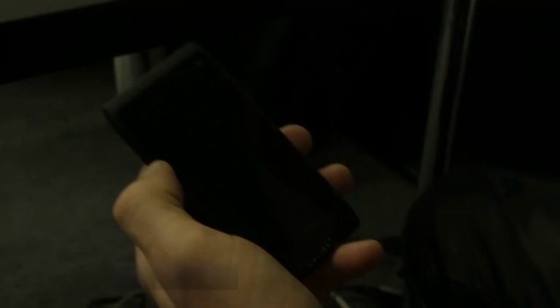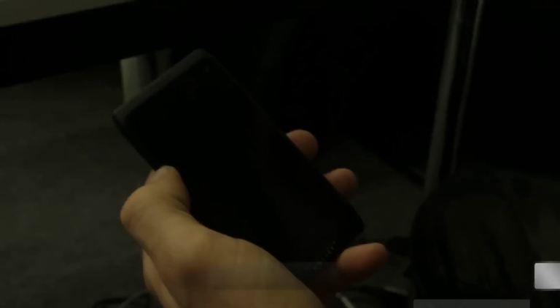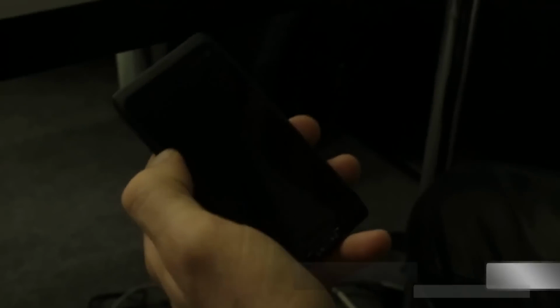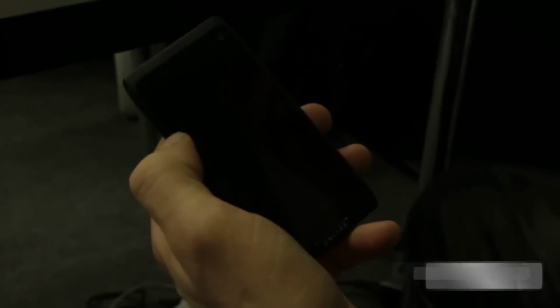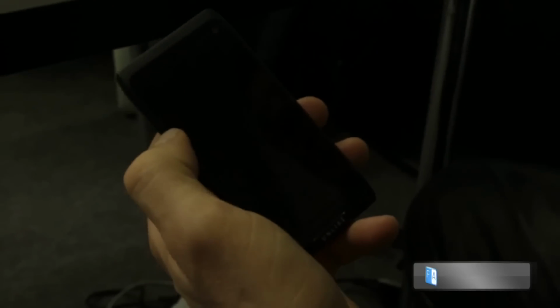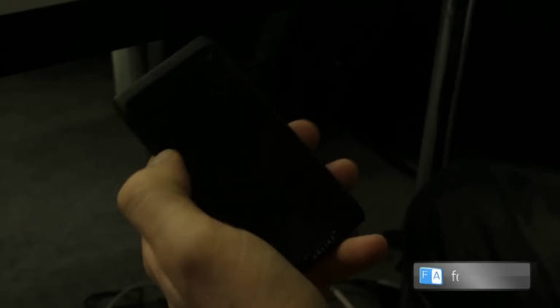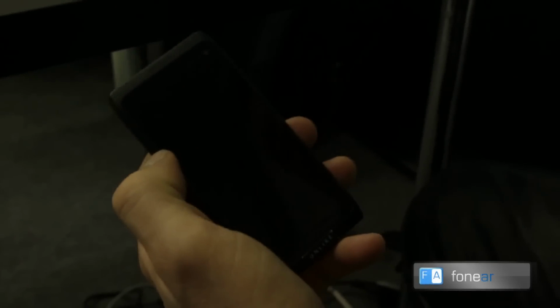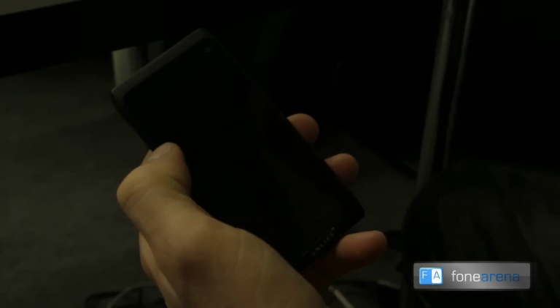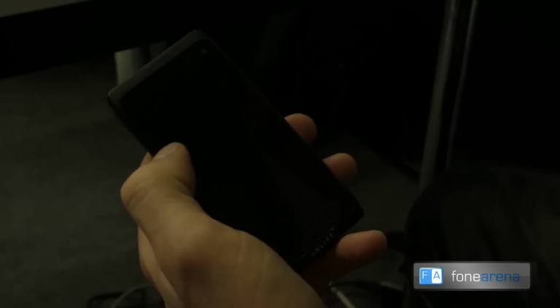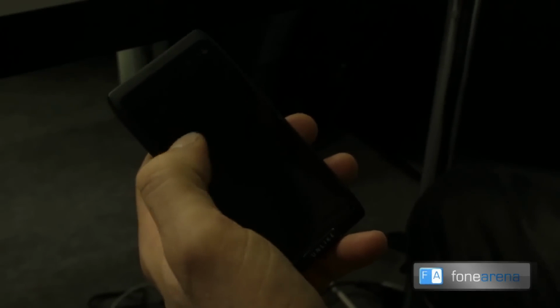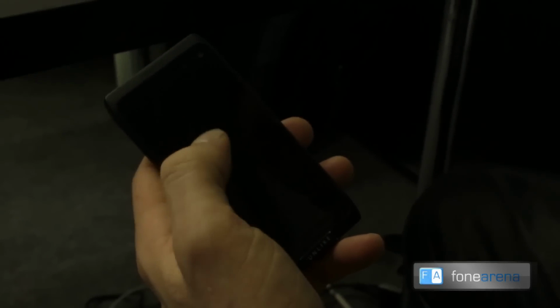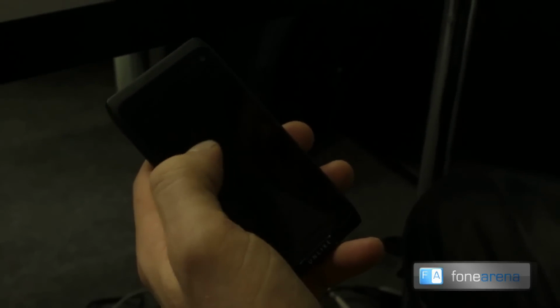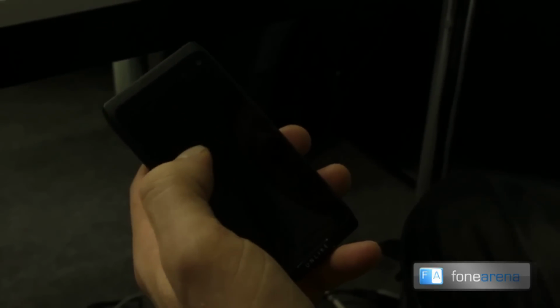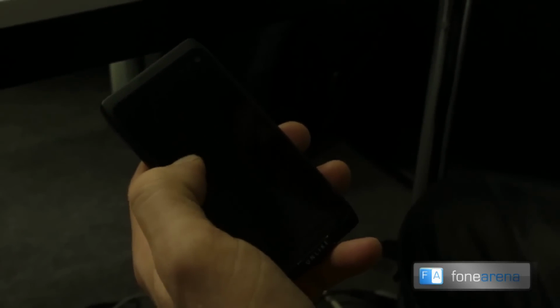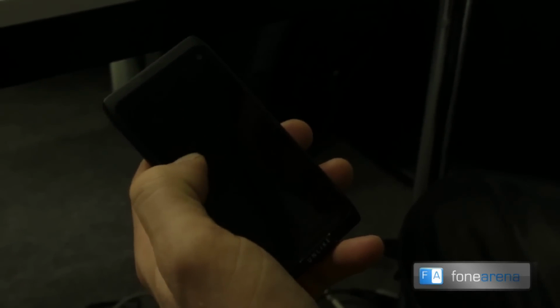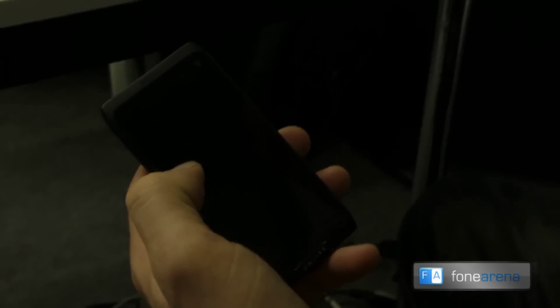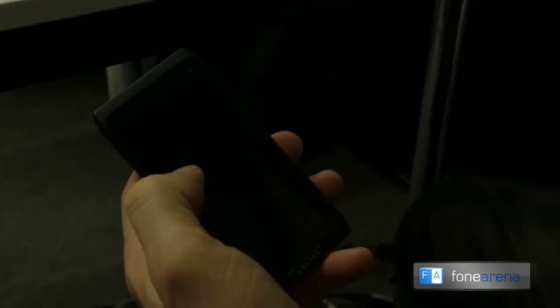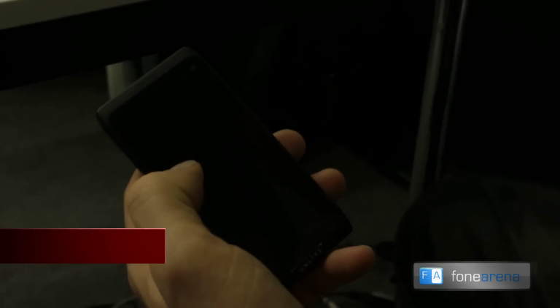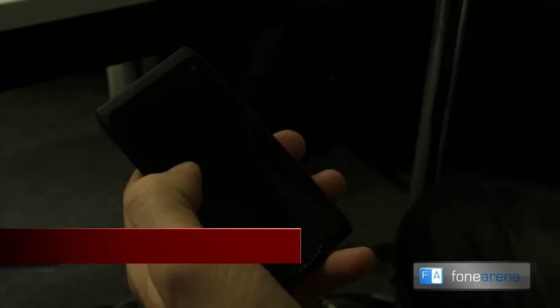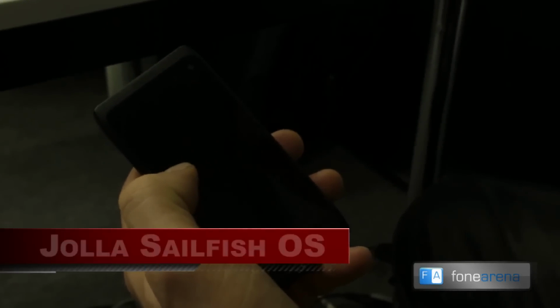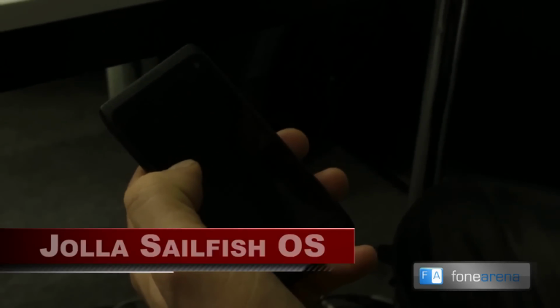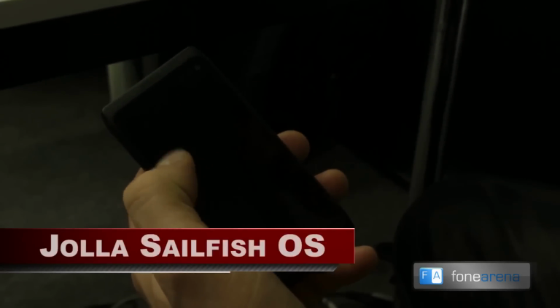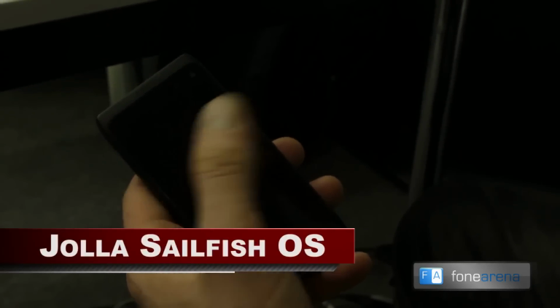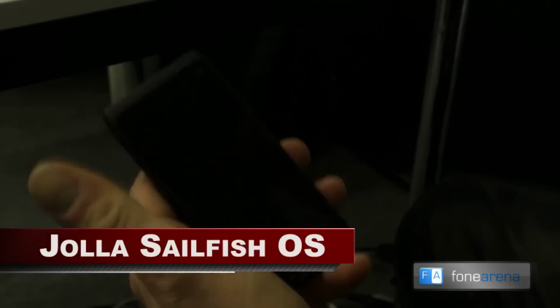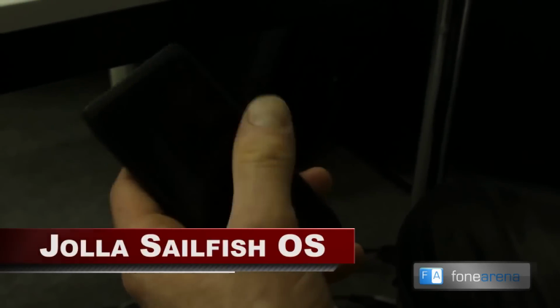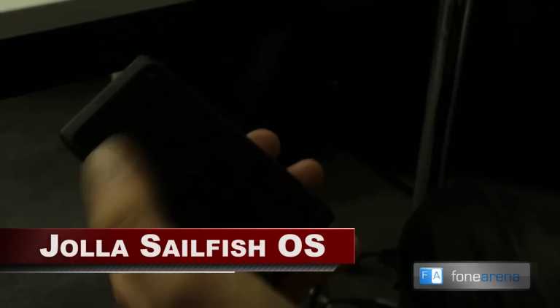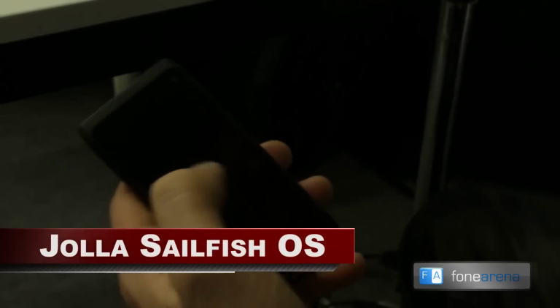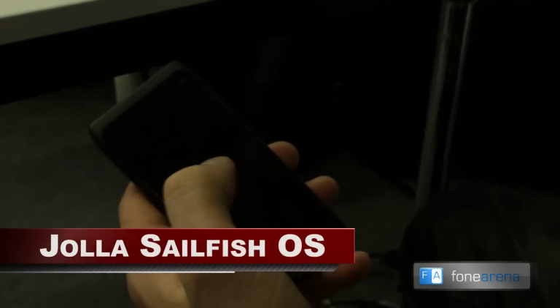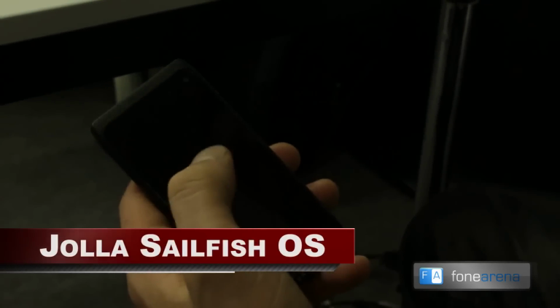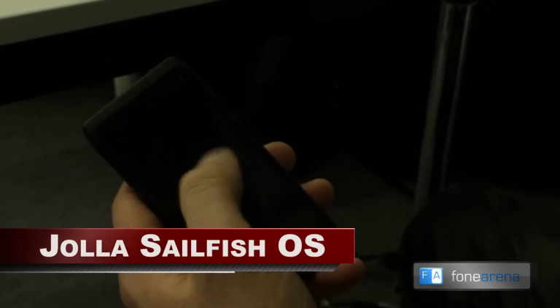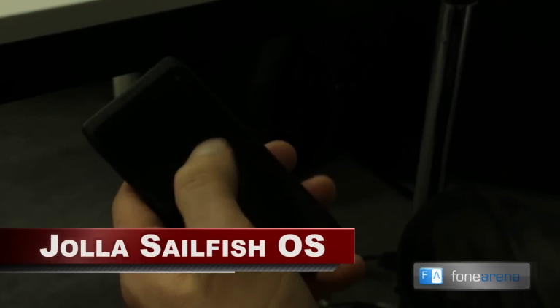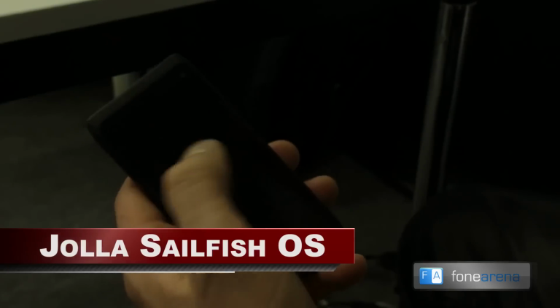I'm Dylan, Chief Executive Officer of Viola, and I'm going to be demoing Sailfish operating system on some R&D hardware.